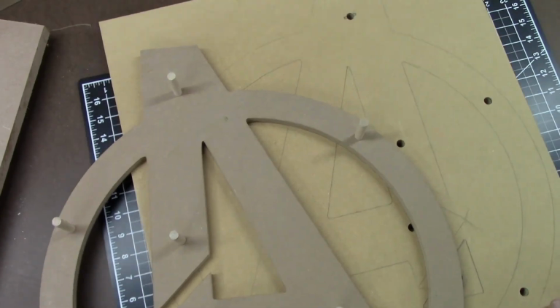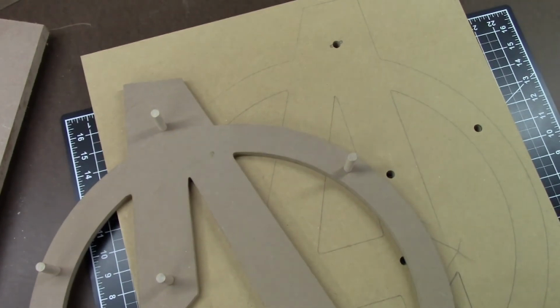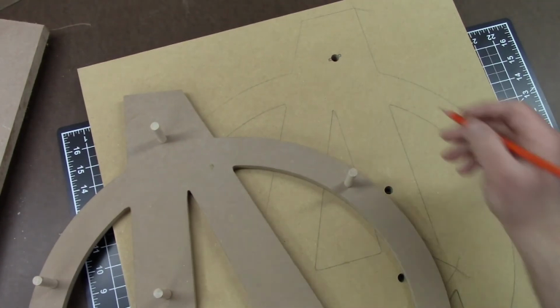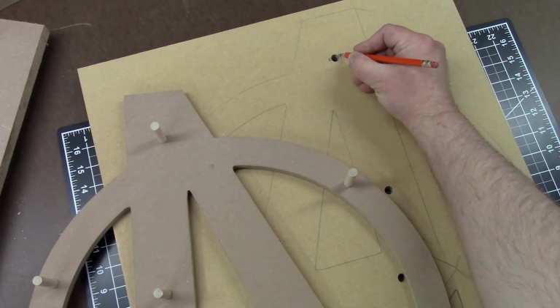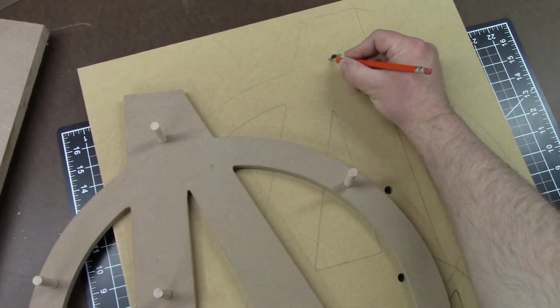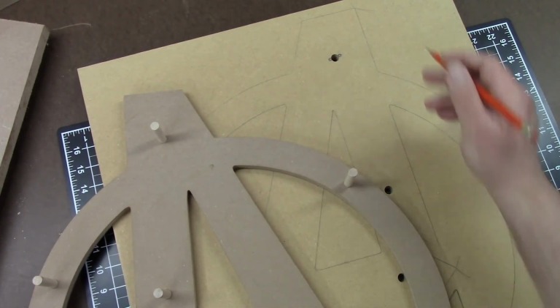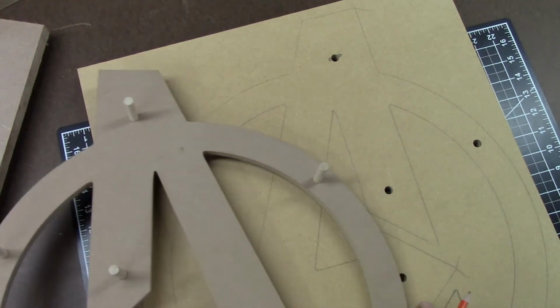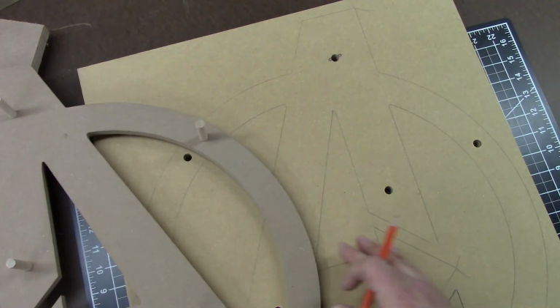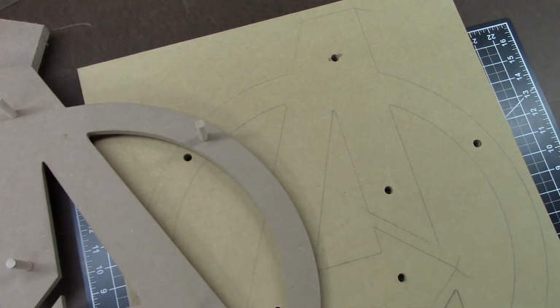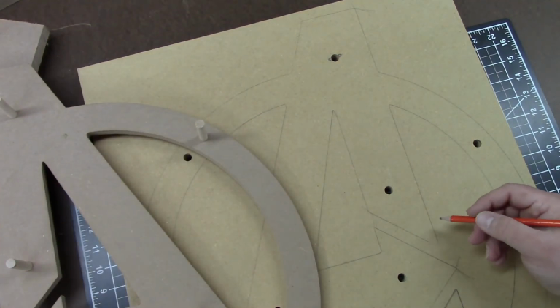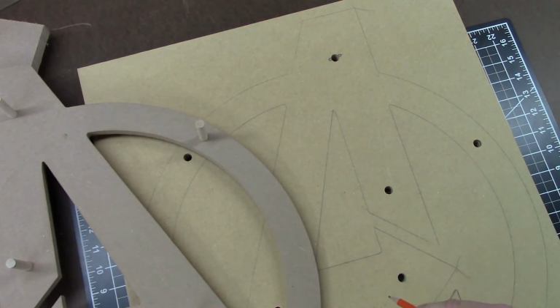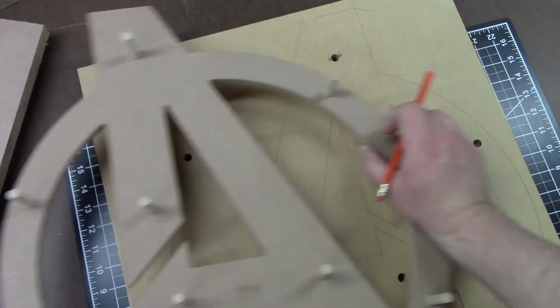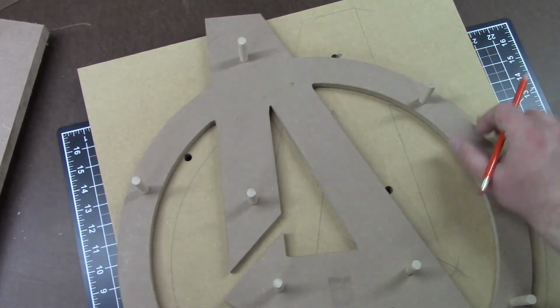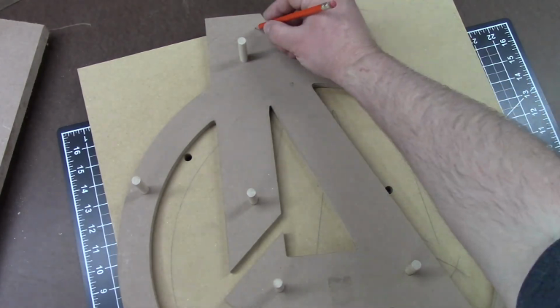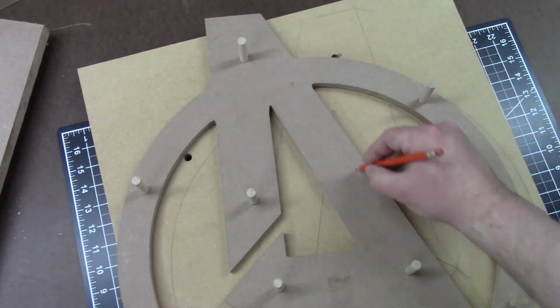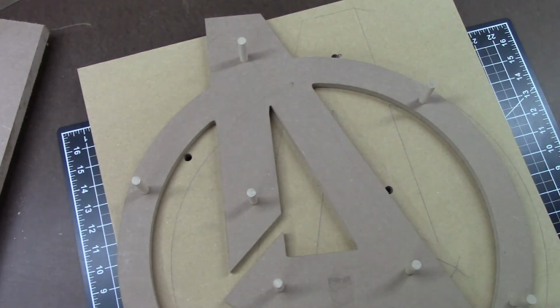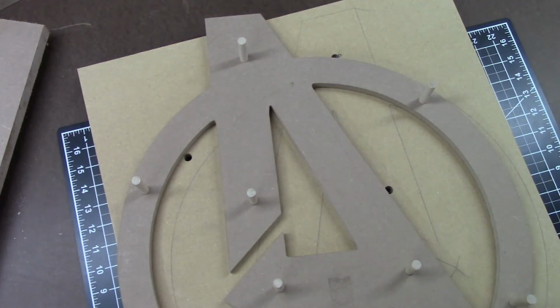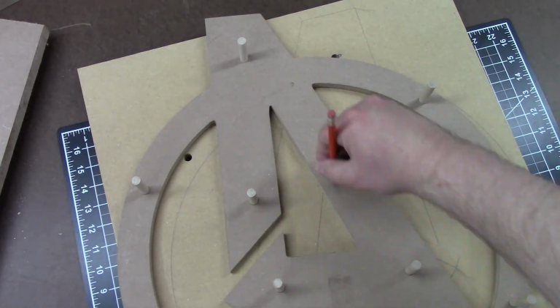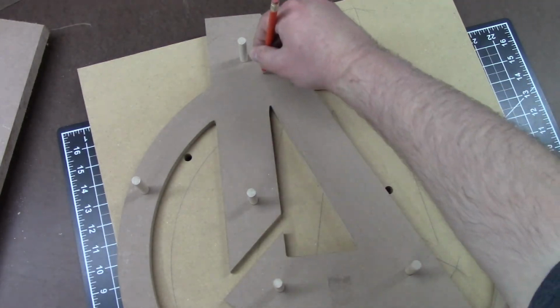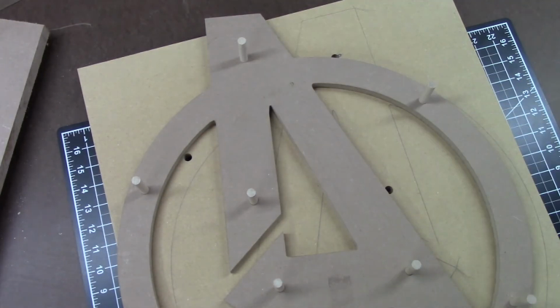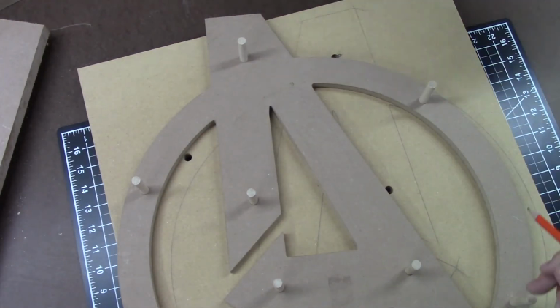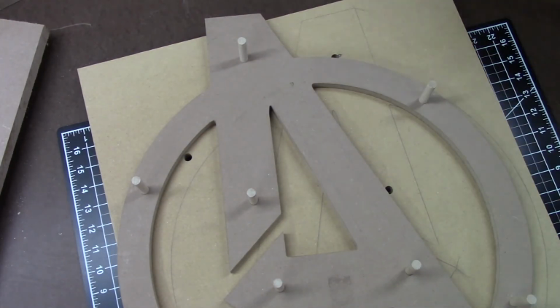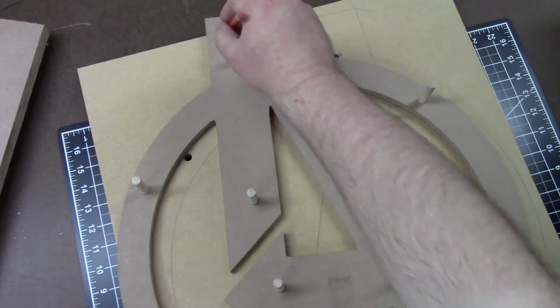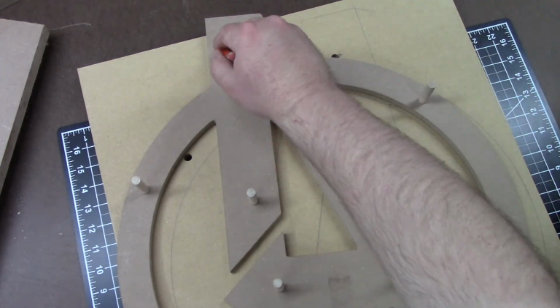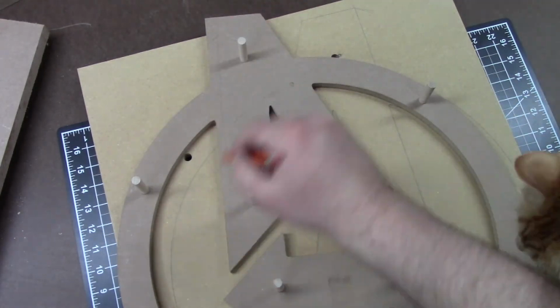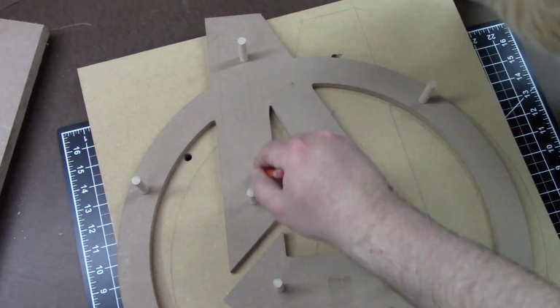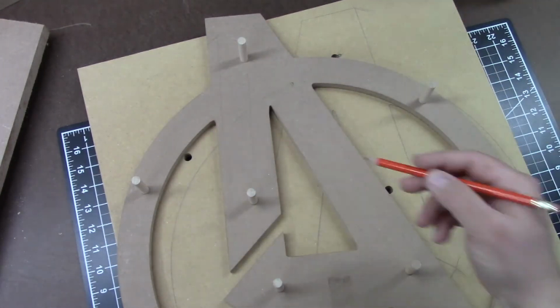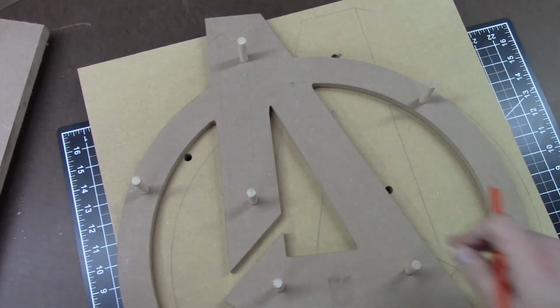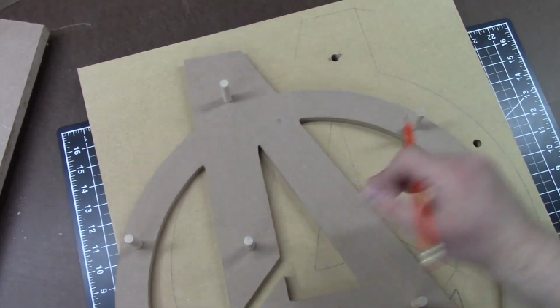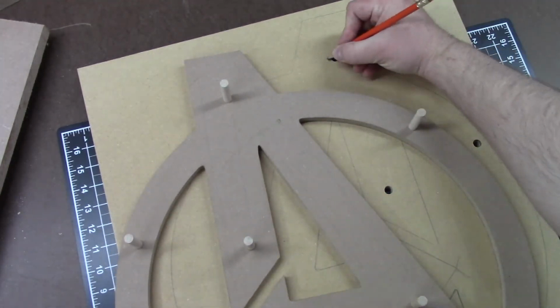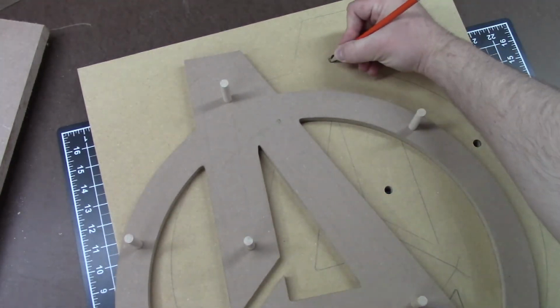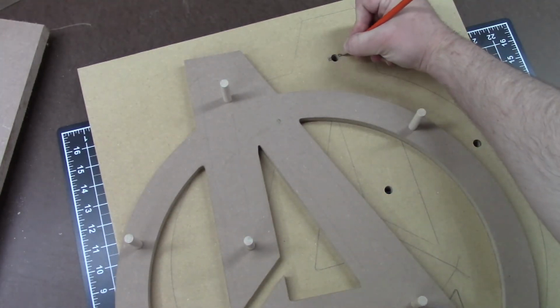I now need a rough idea where I want the lights to run, and cut out additional material around the mount holes to run the wires.